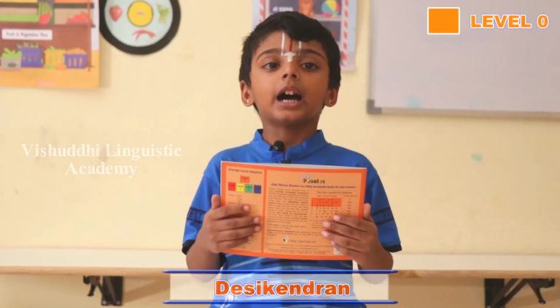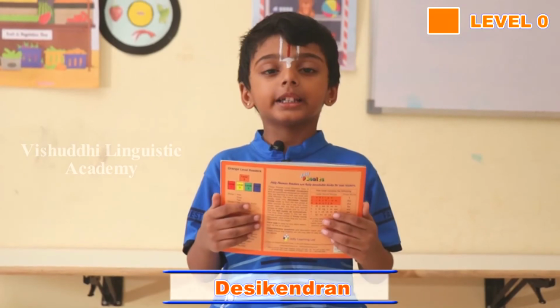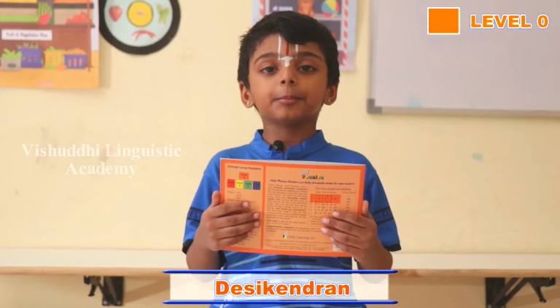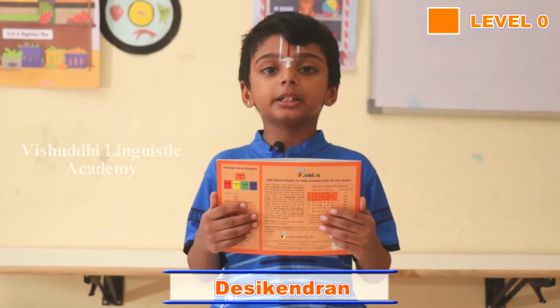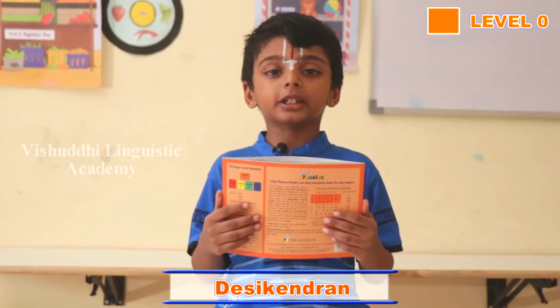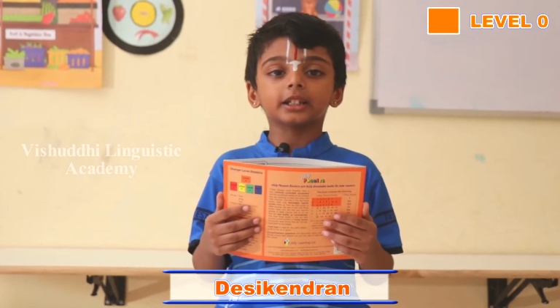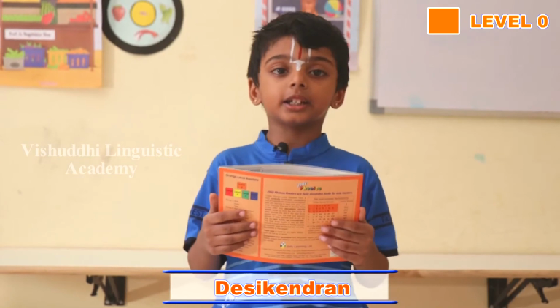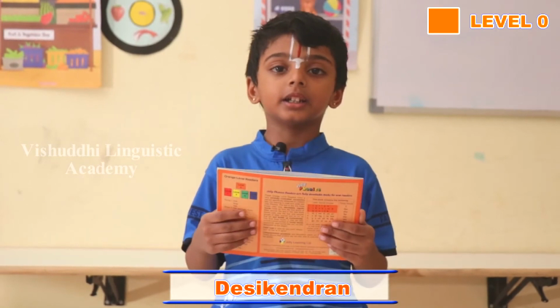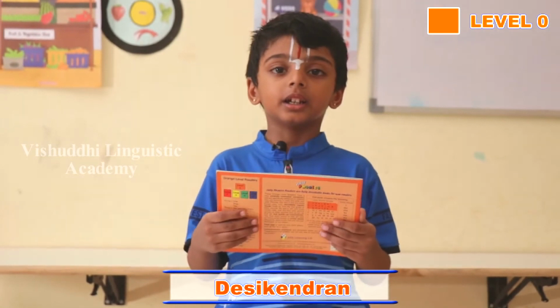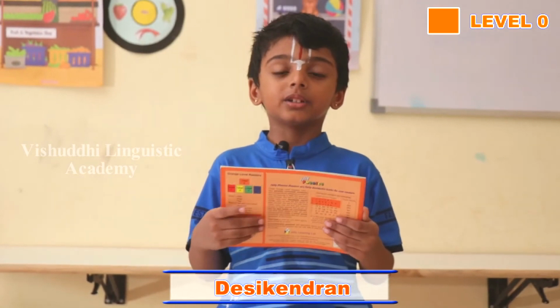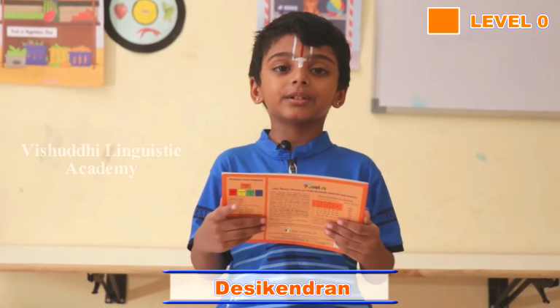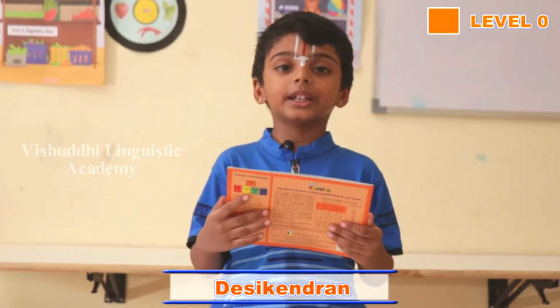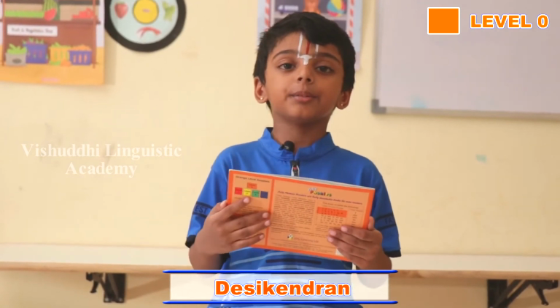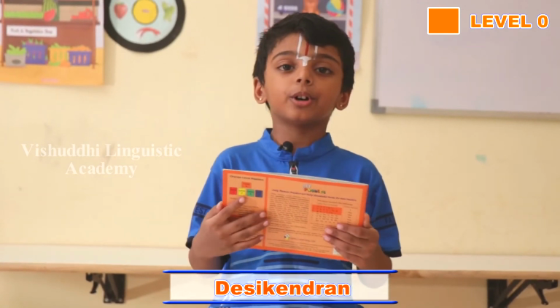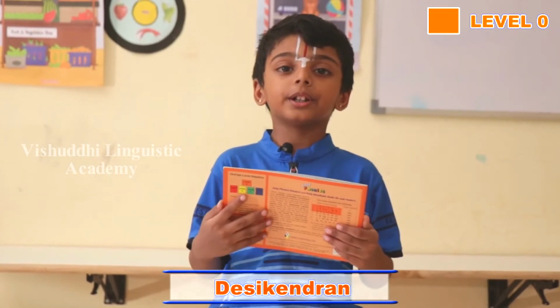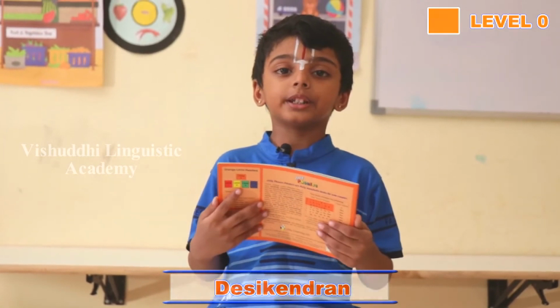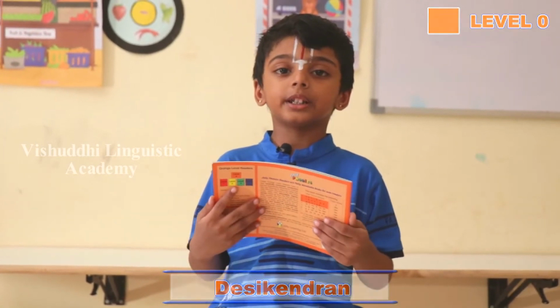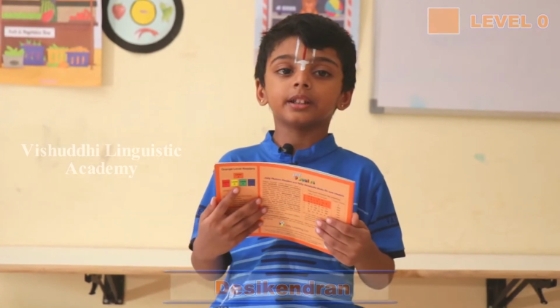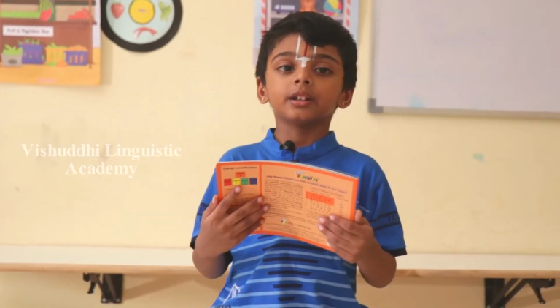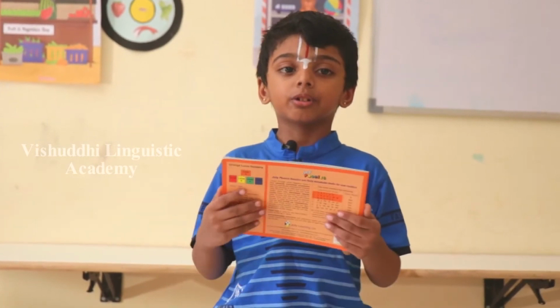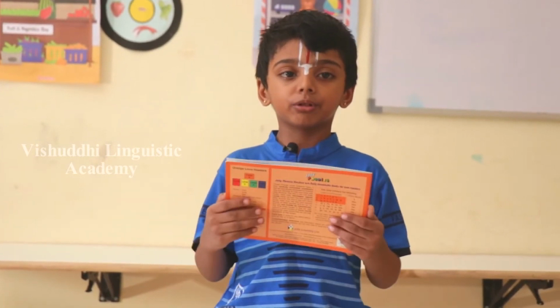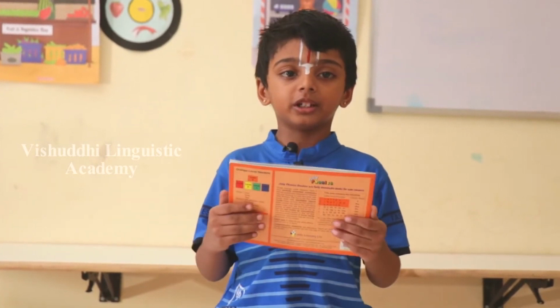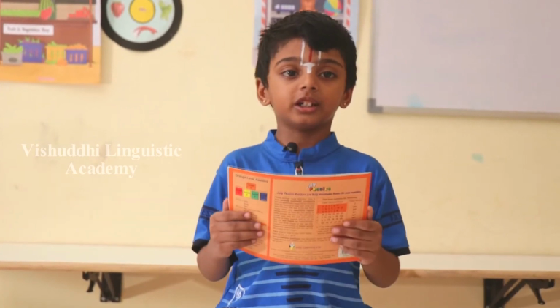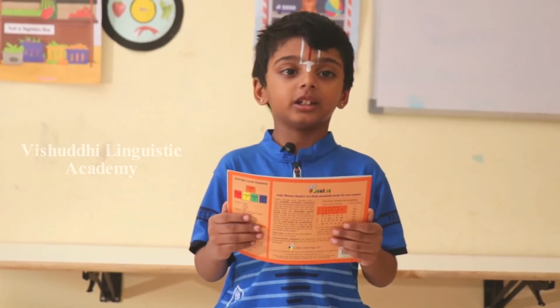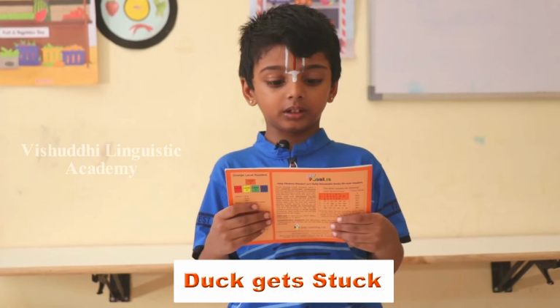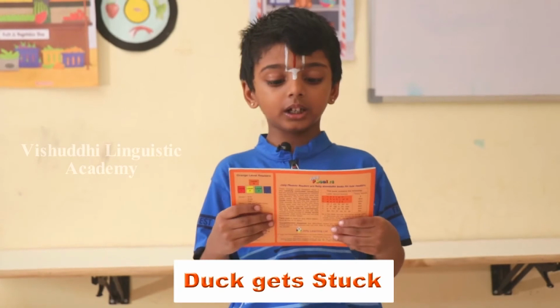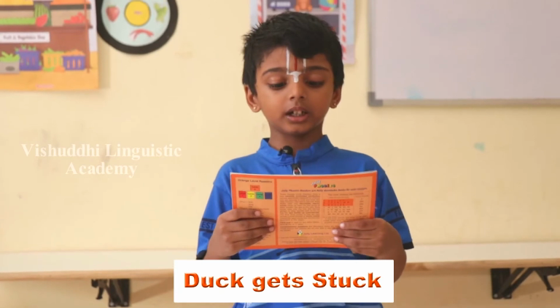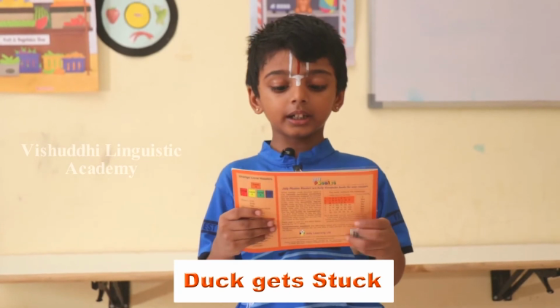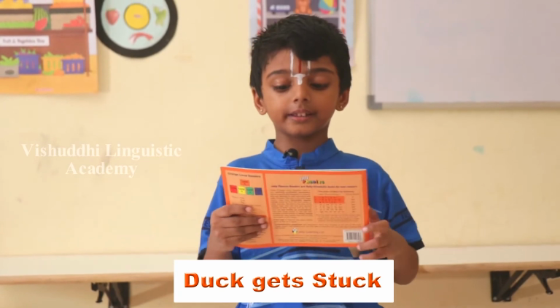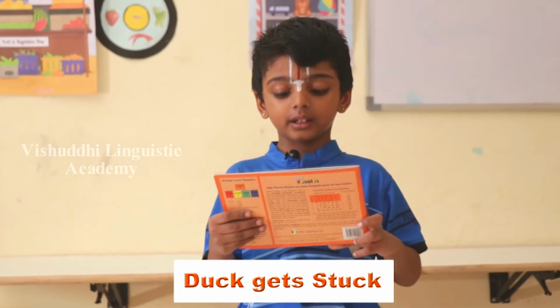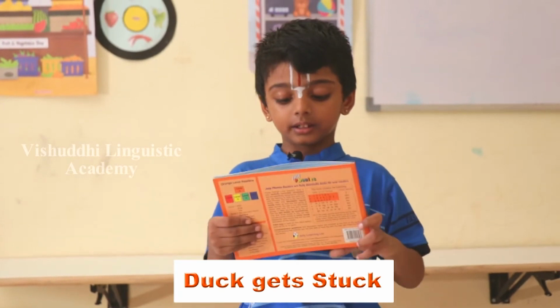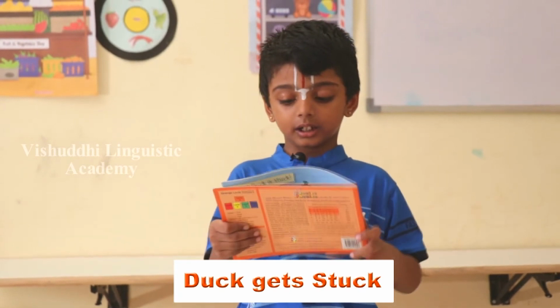Hi, I am Deshendran, UKJ Modern Senior School. Duck Gets Stuck.